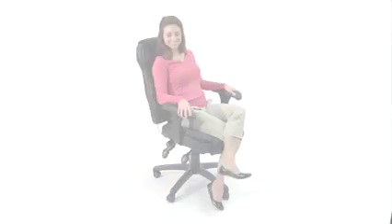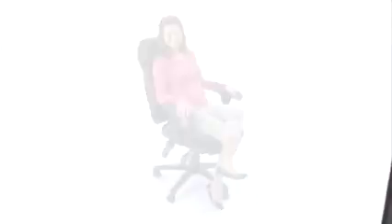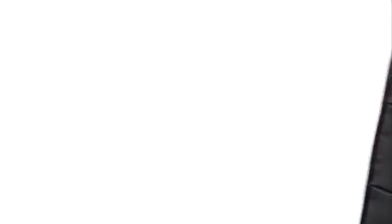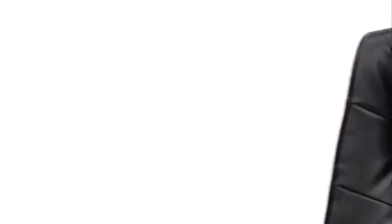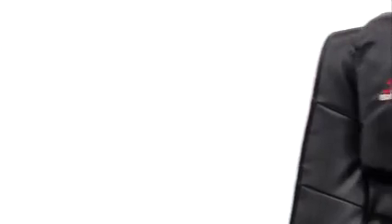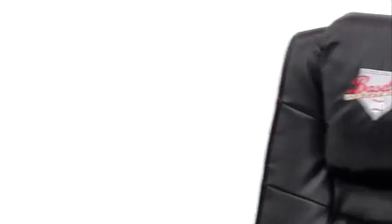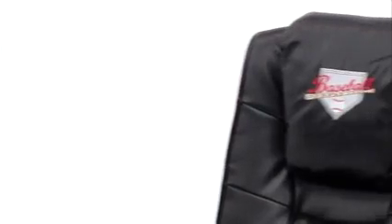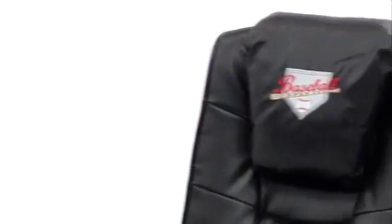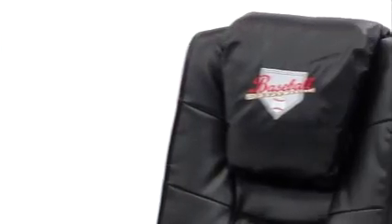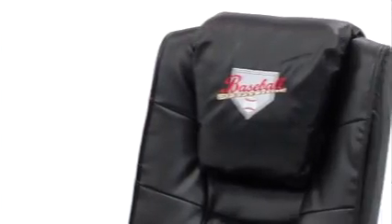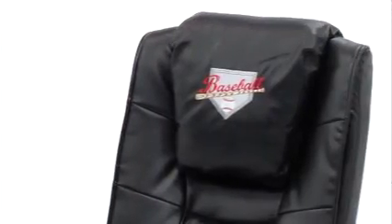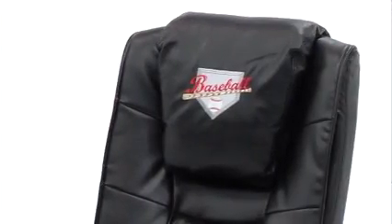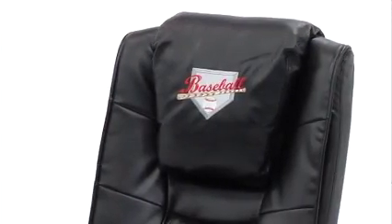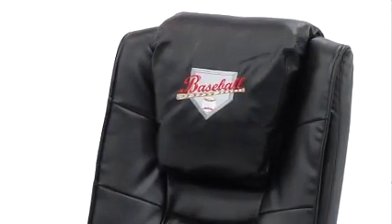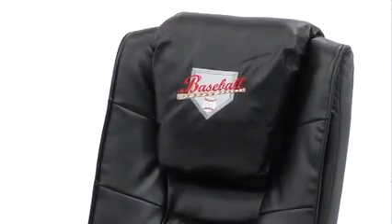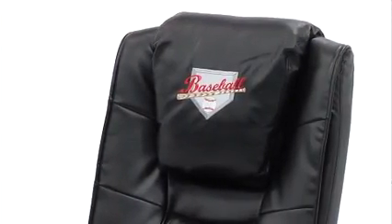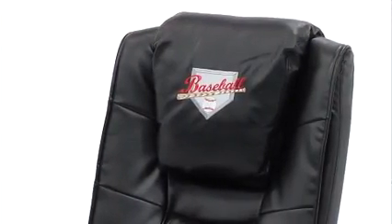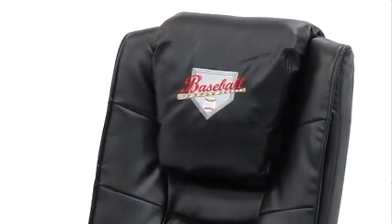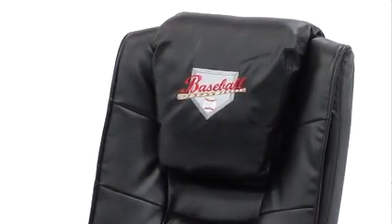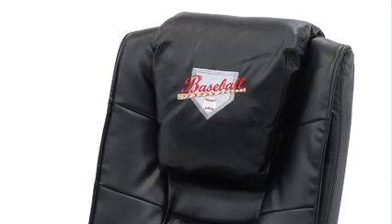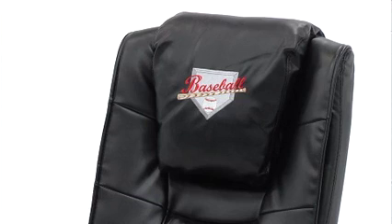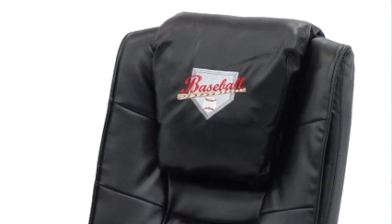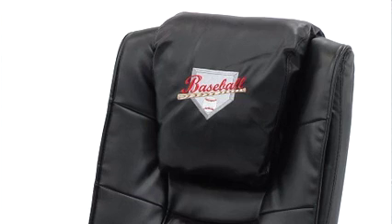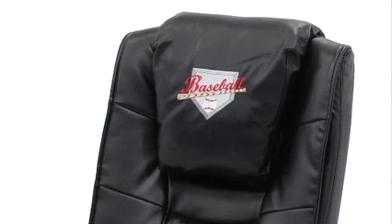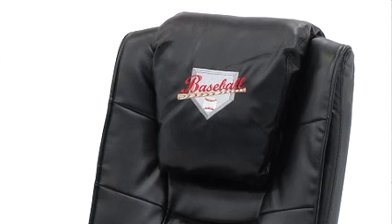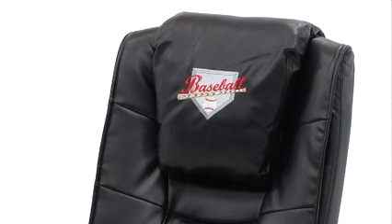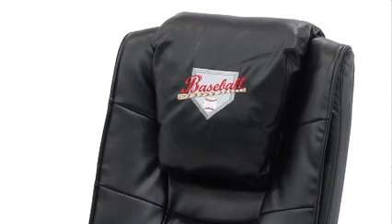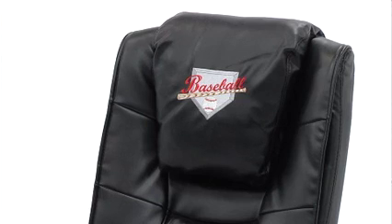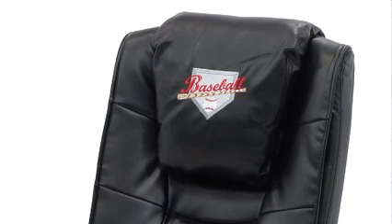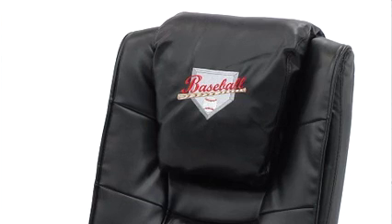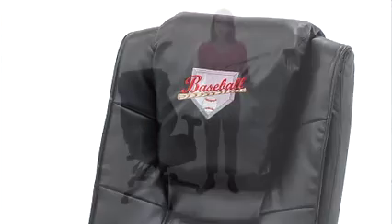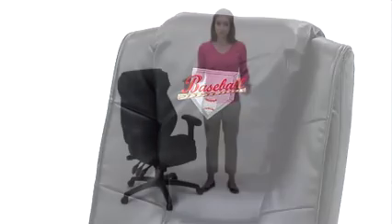The headrest on this chair can also be embroidered with any text, logo, or both.